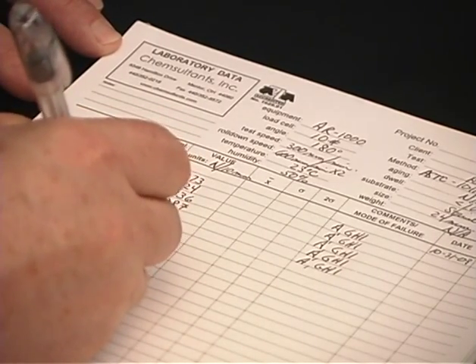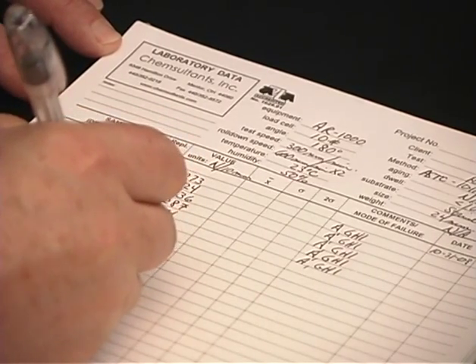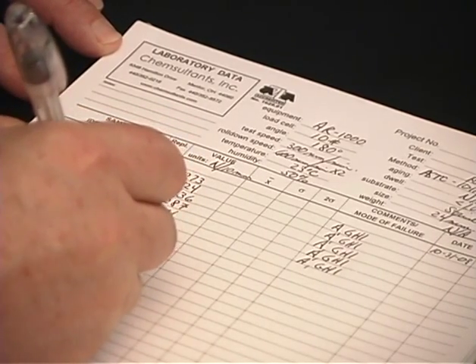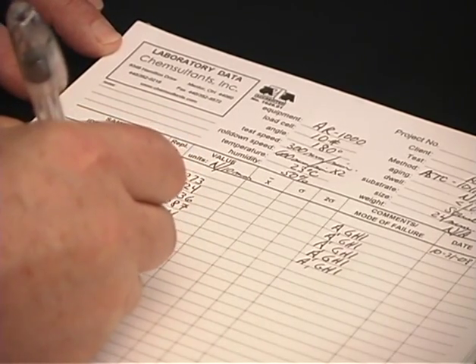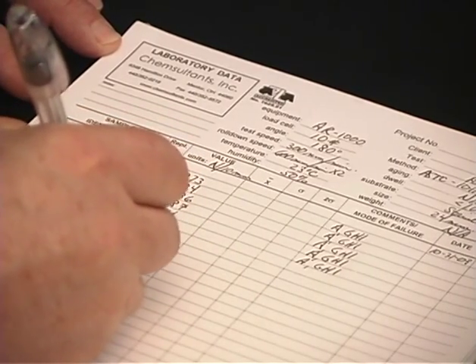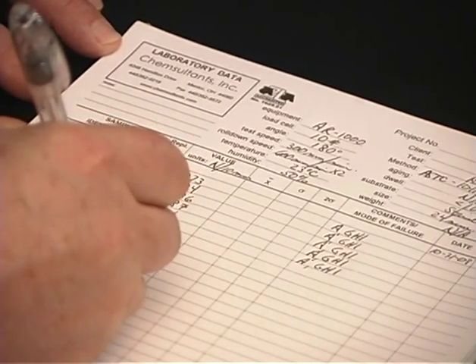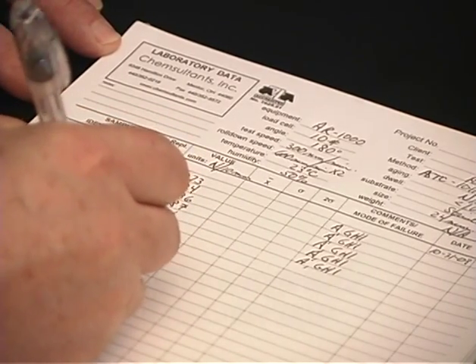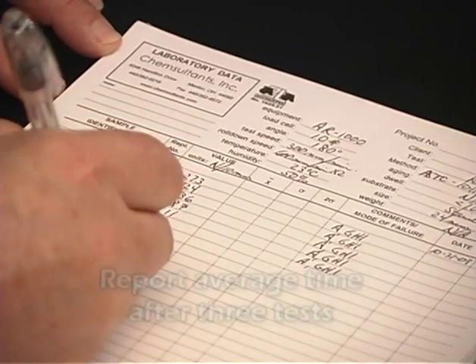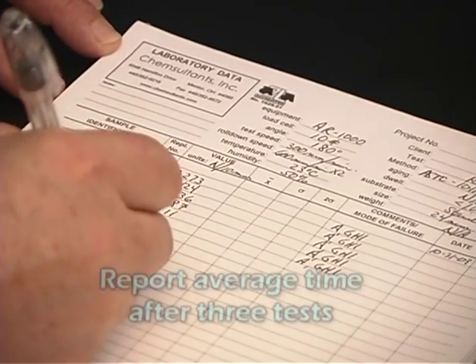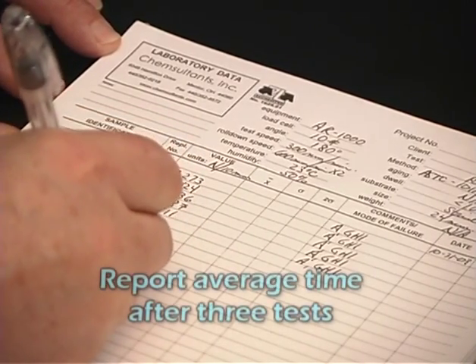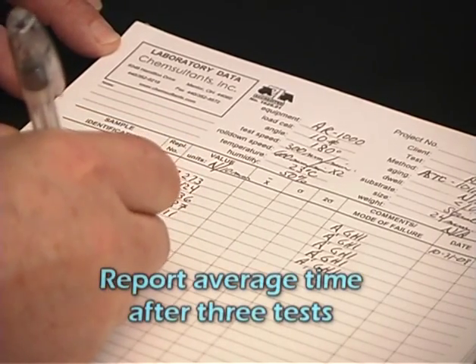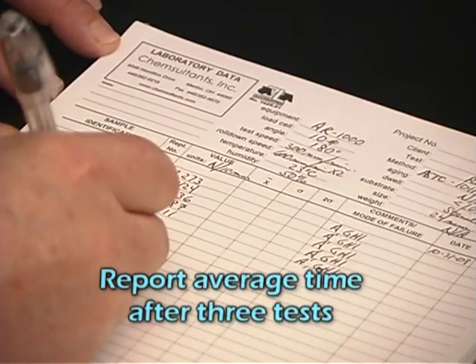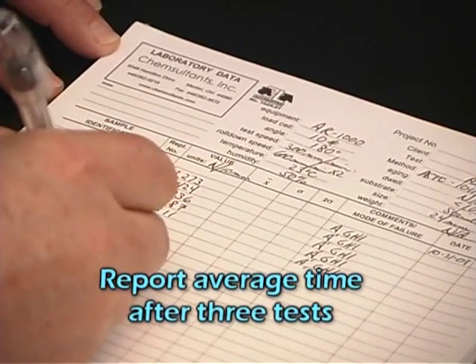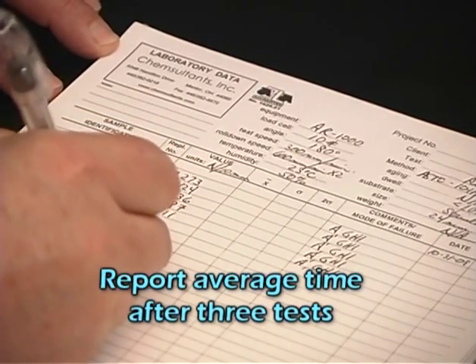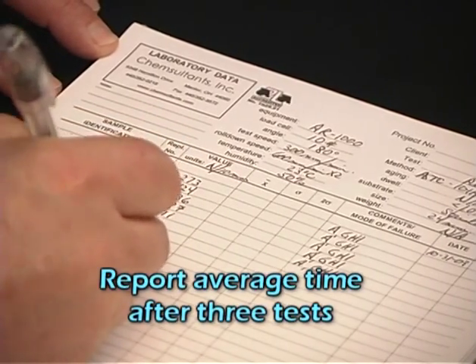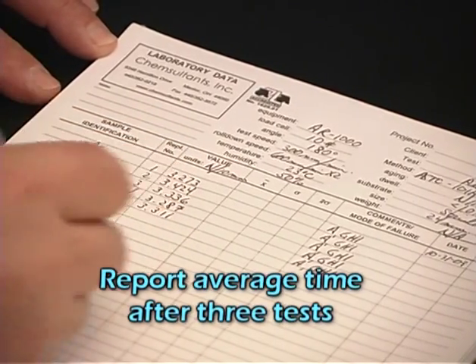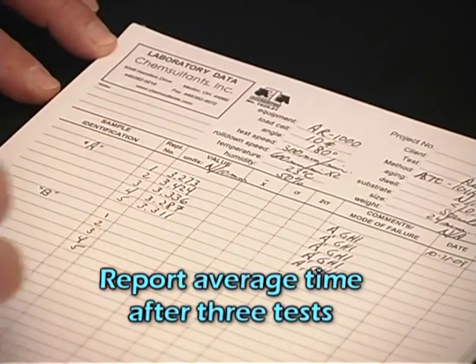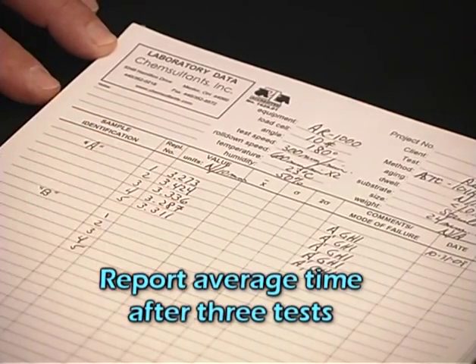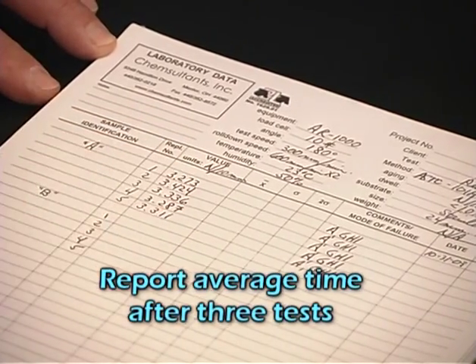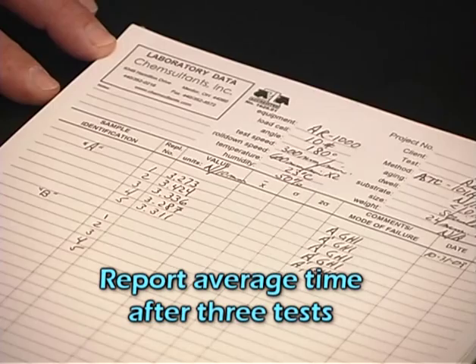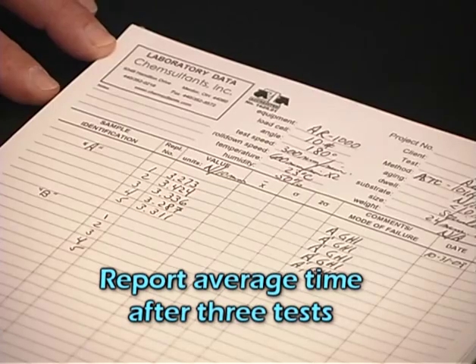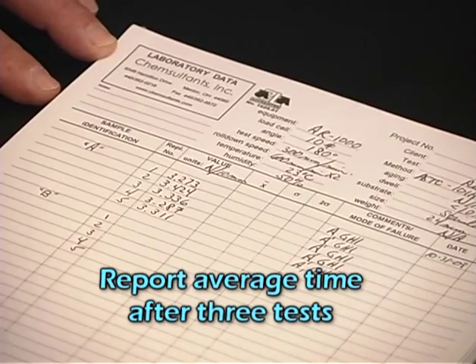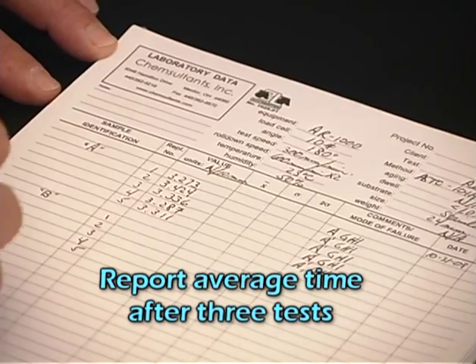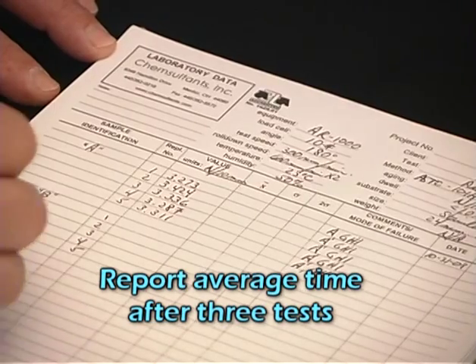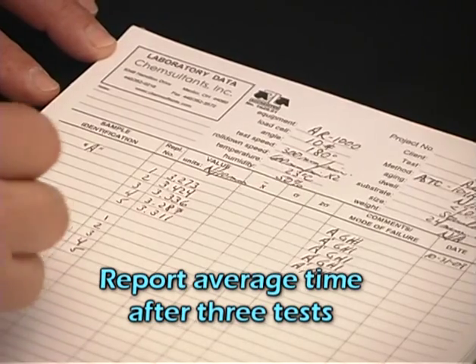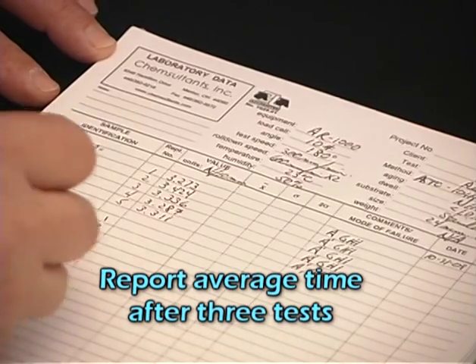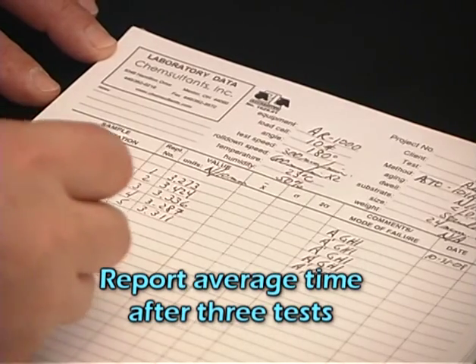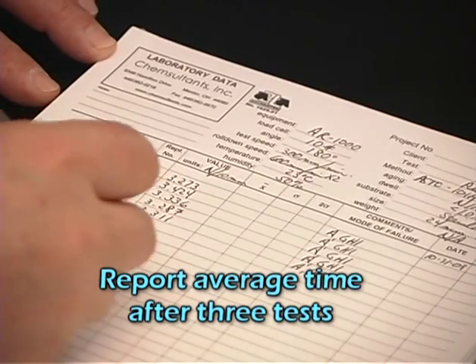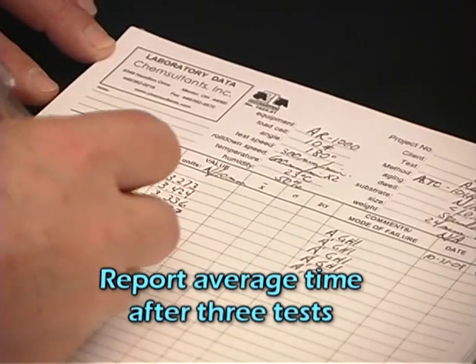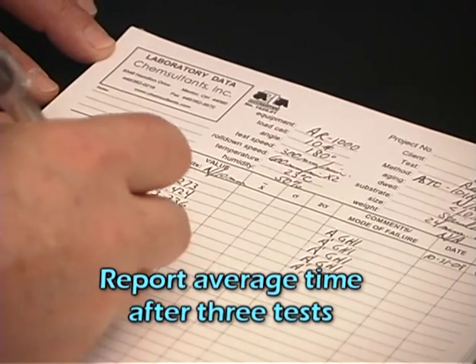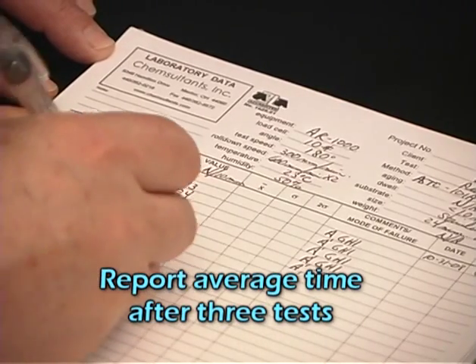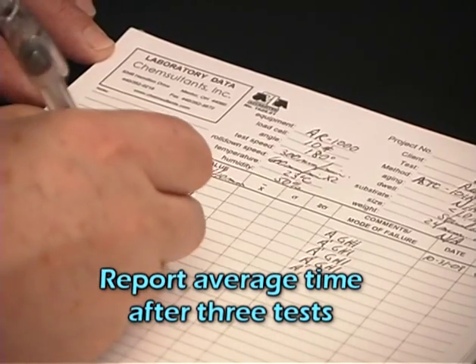The average failure time for three samples shall be considered a completed test.